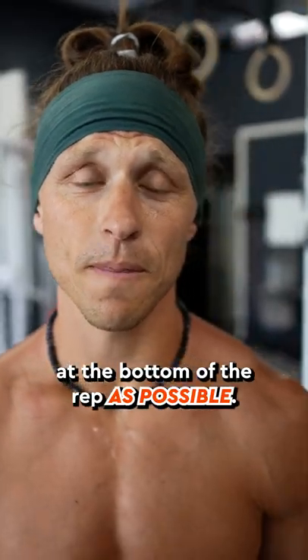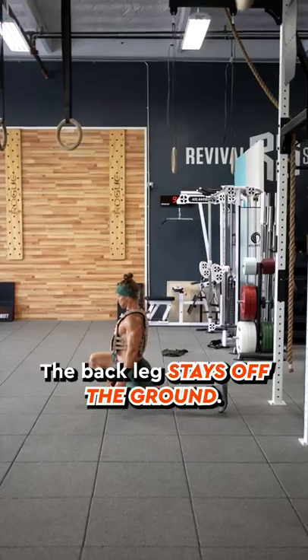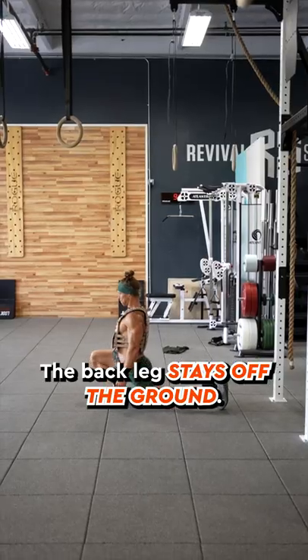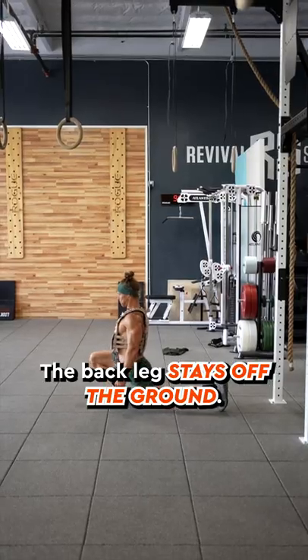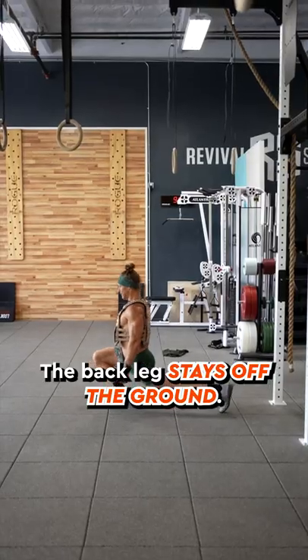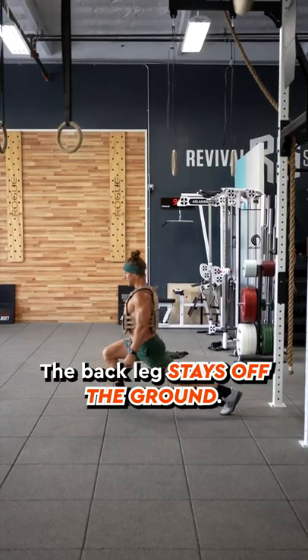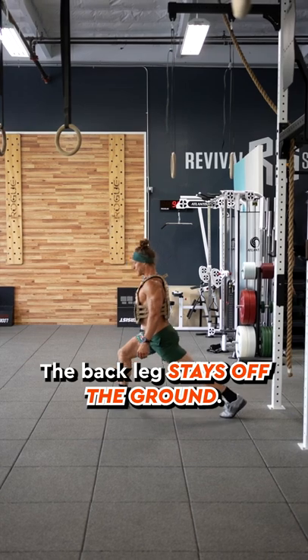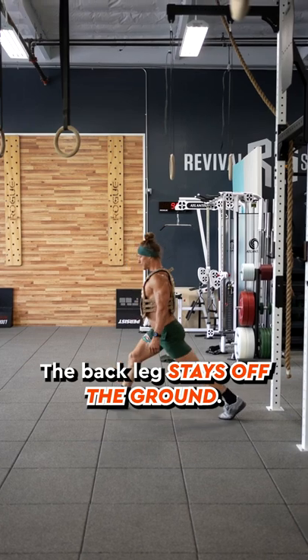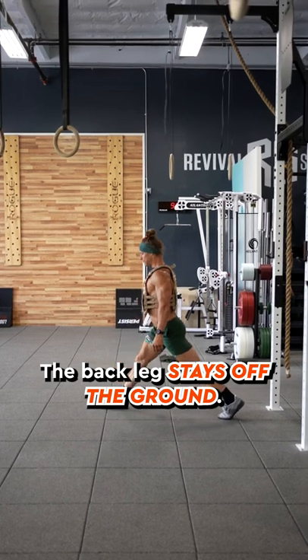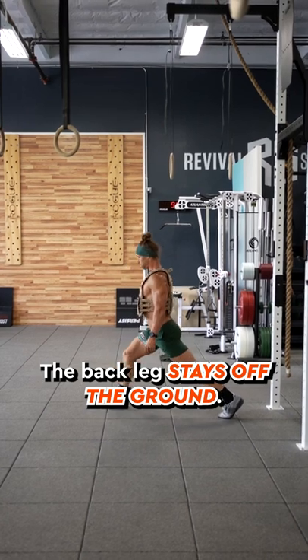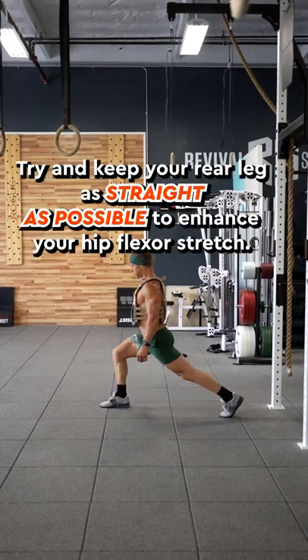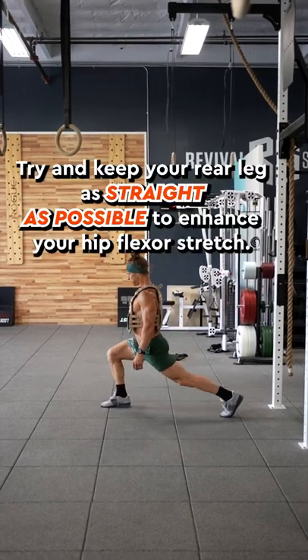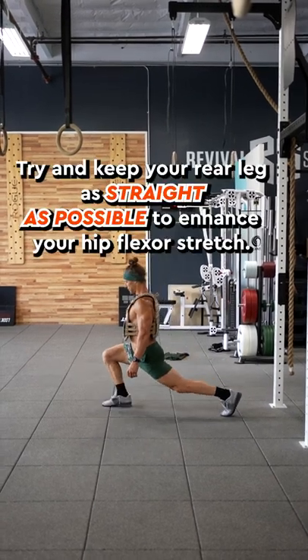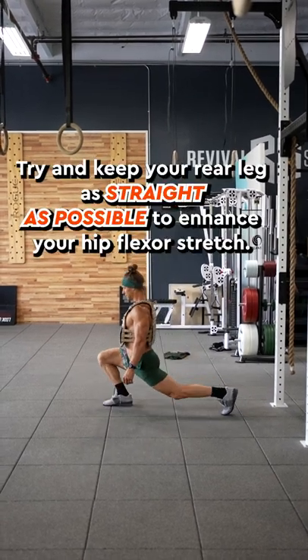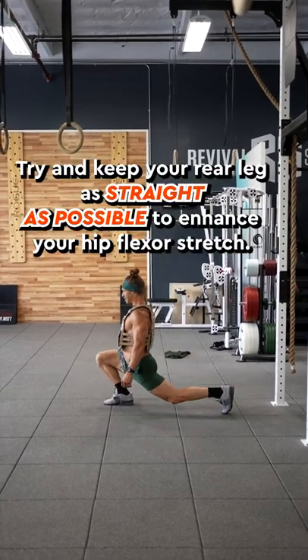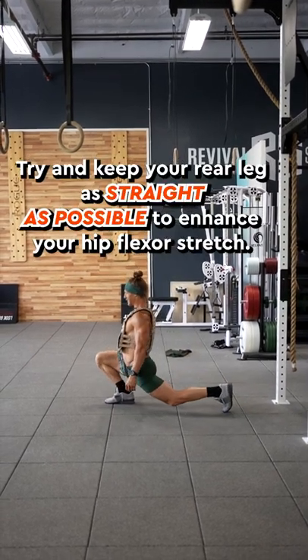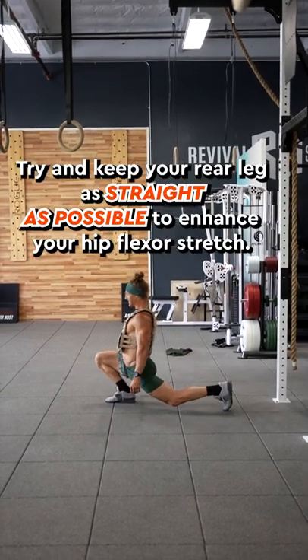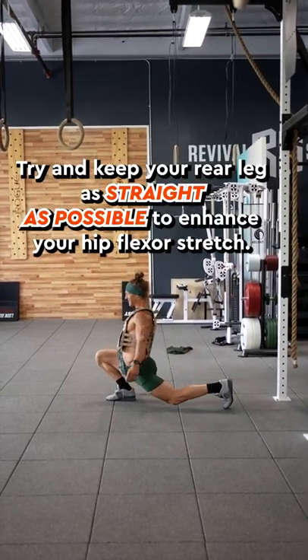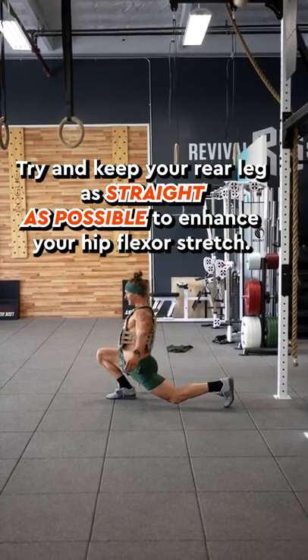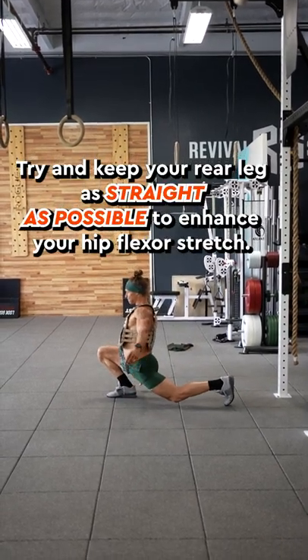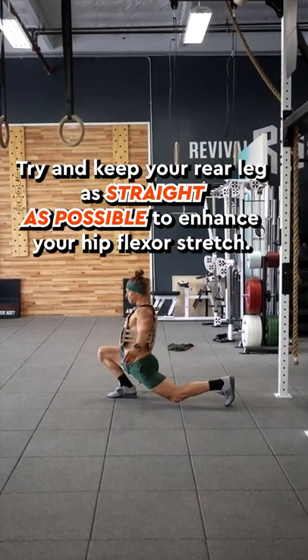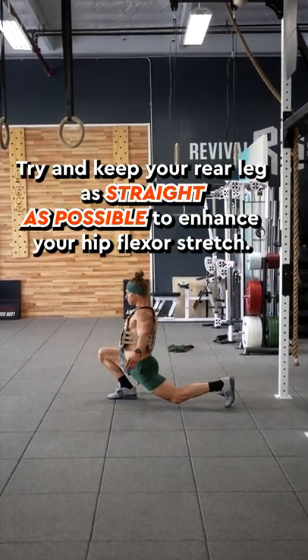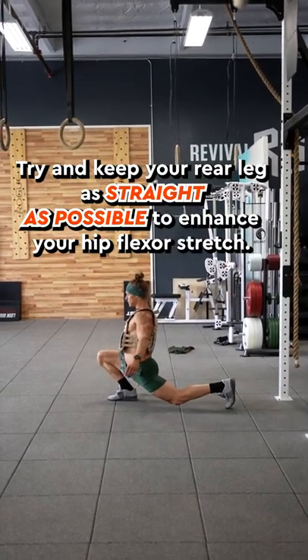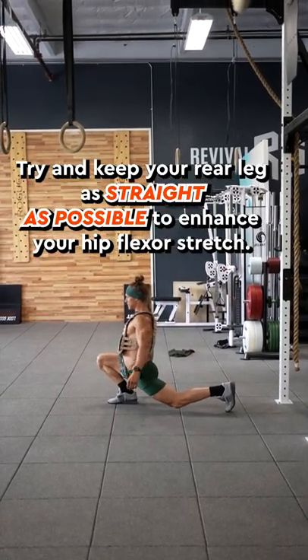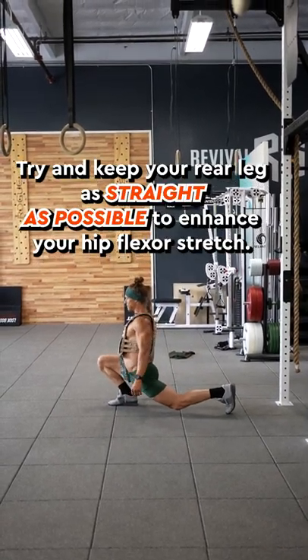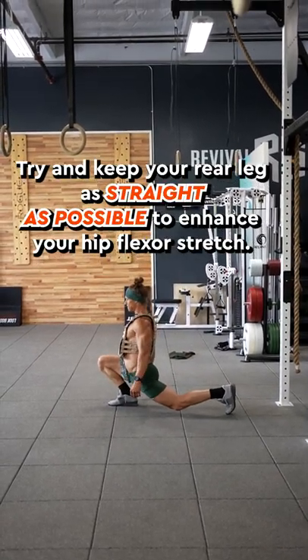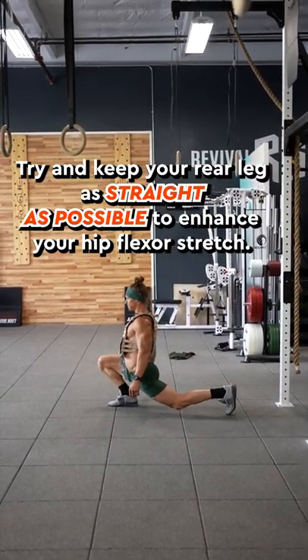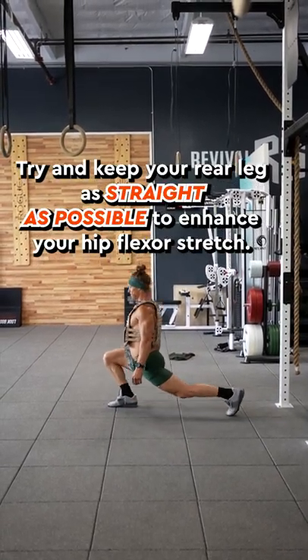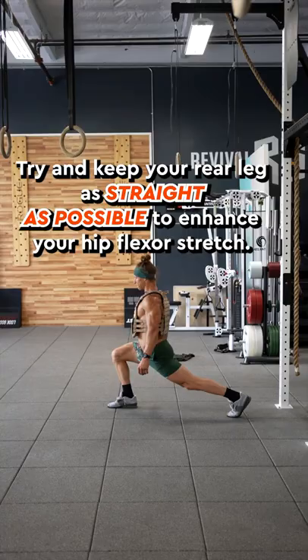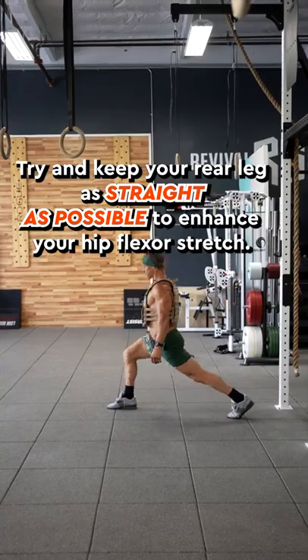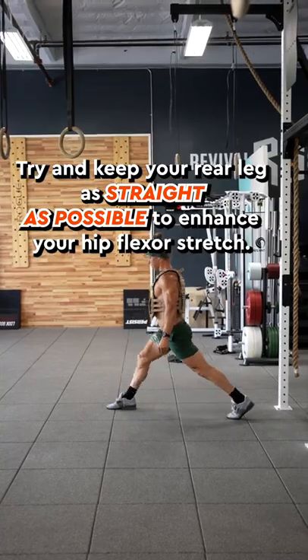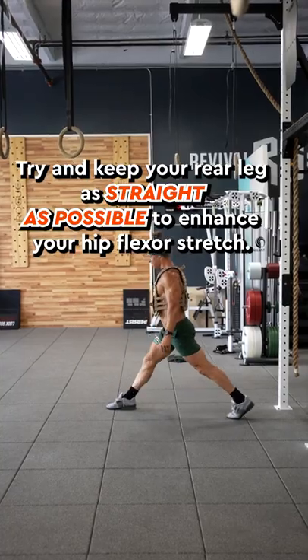The back leg stays off the ground. Try and keep your rear leg as straight as possible to enhance your hip flexor stretch.